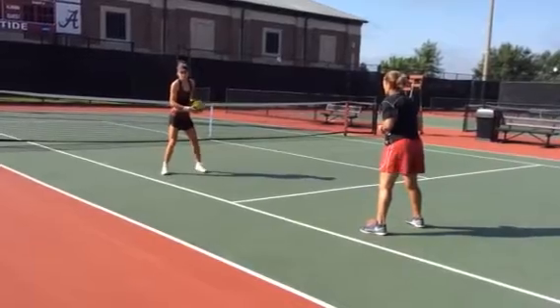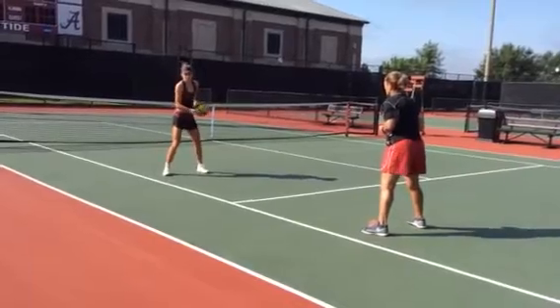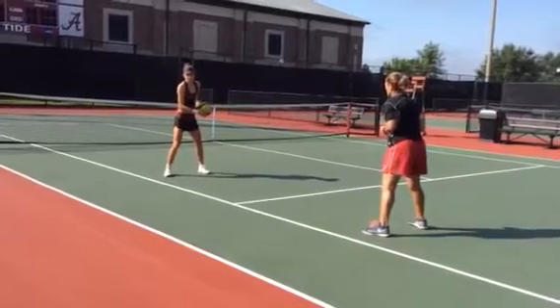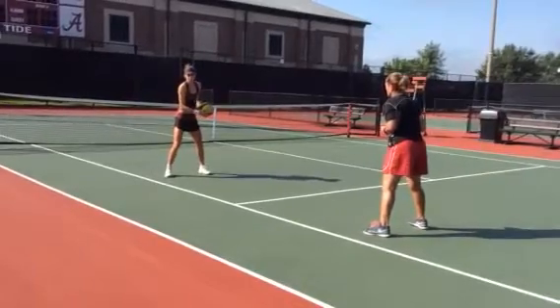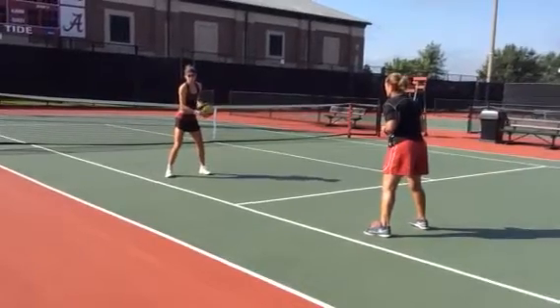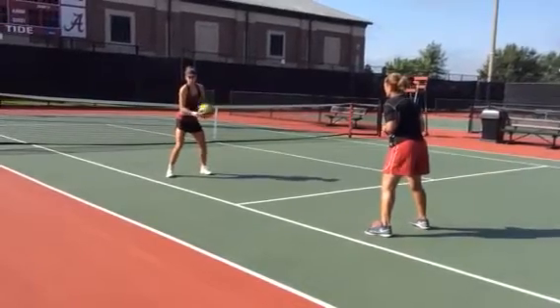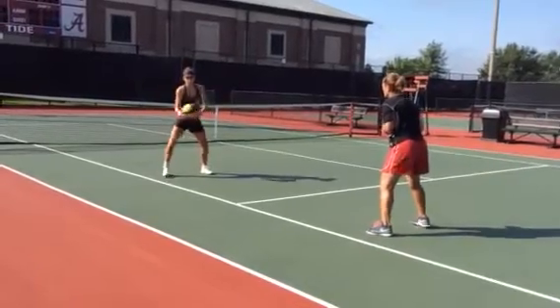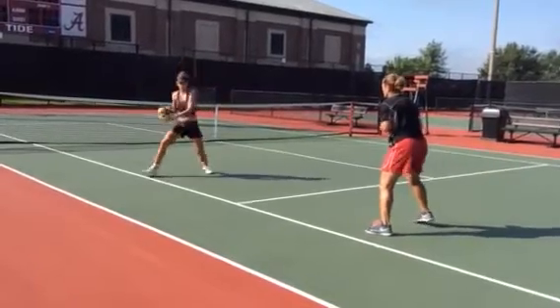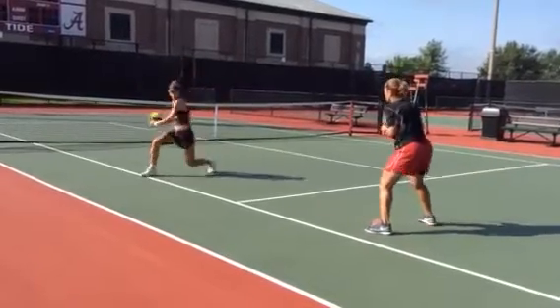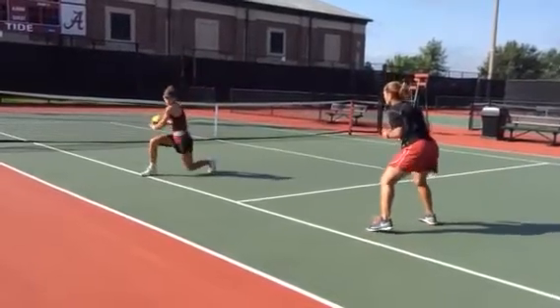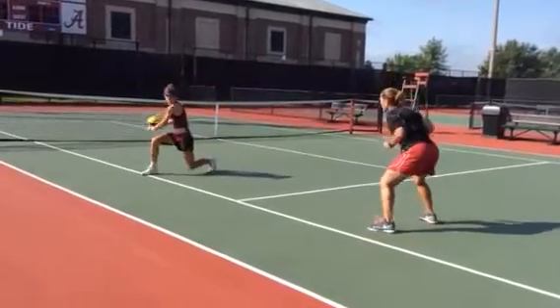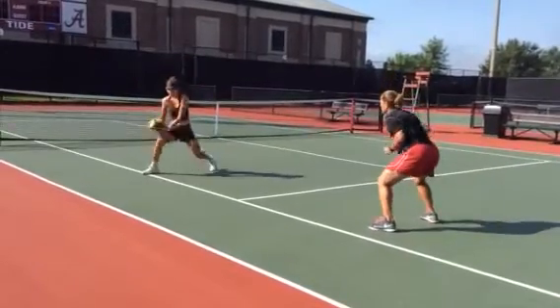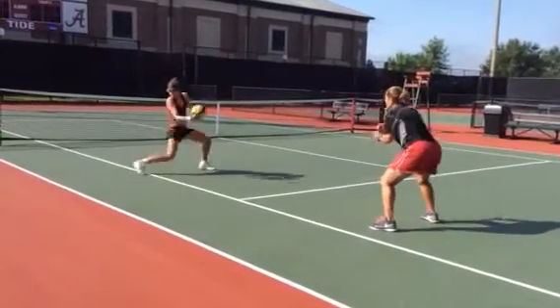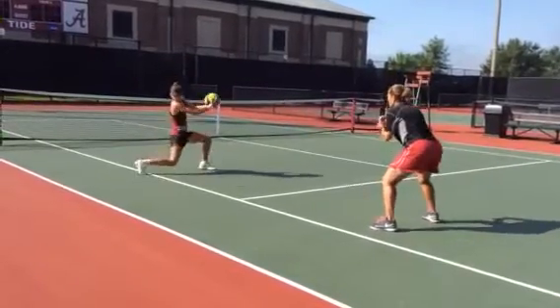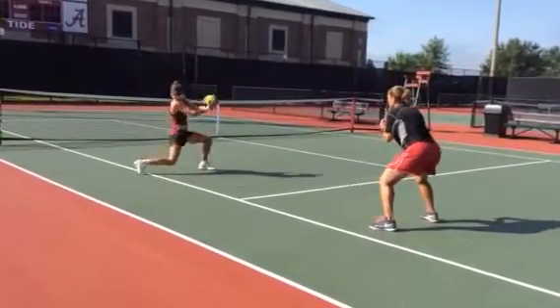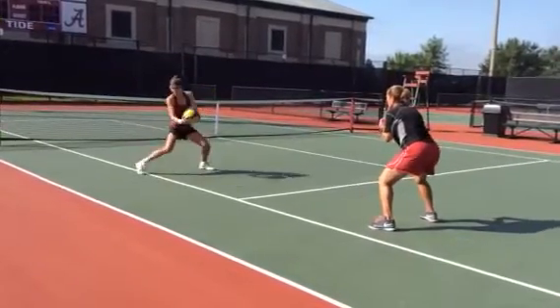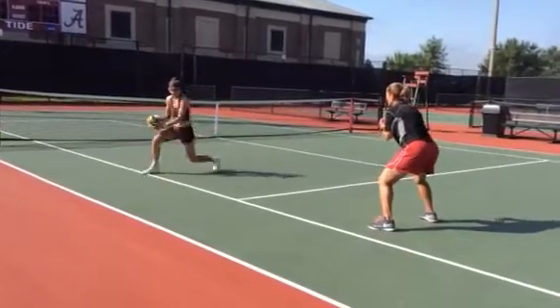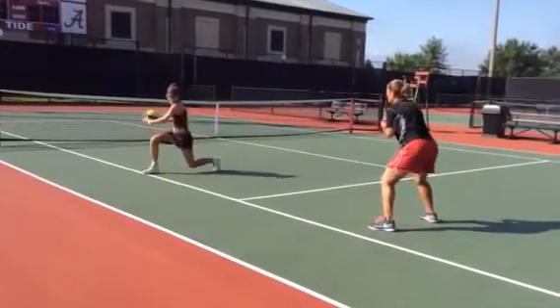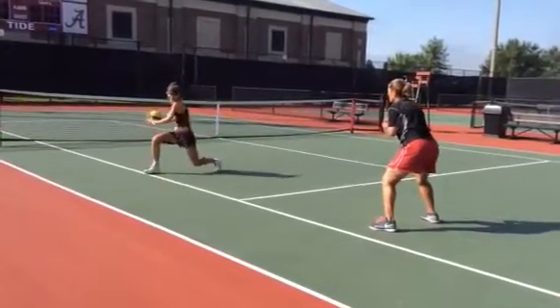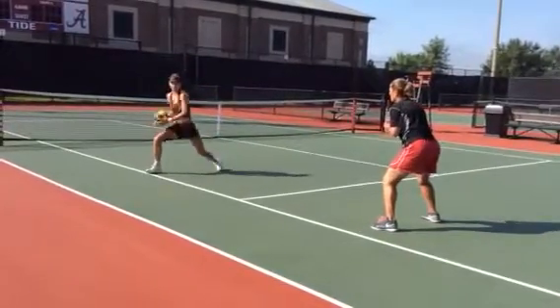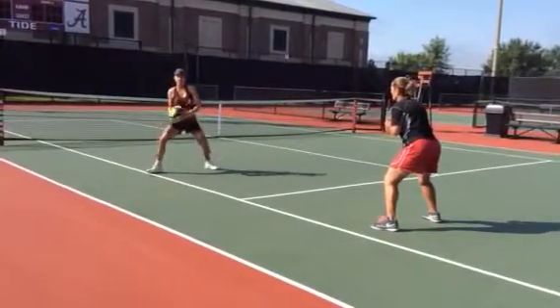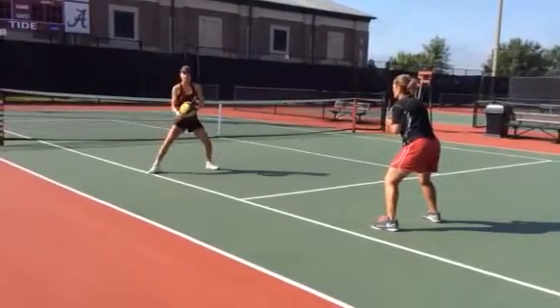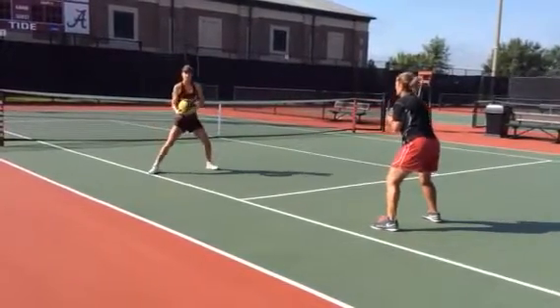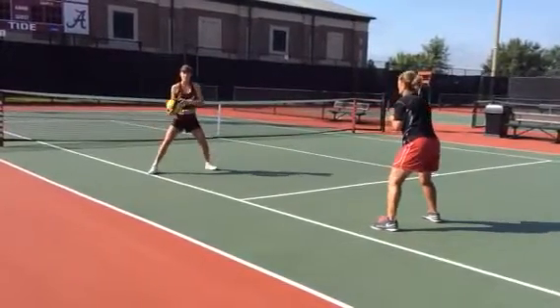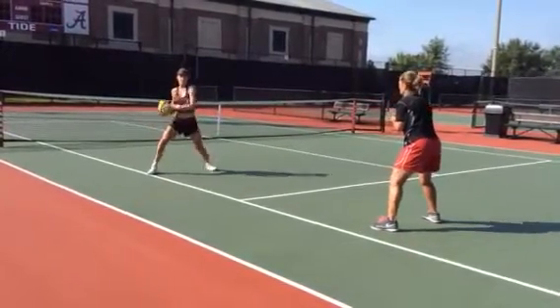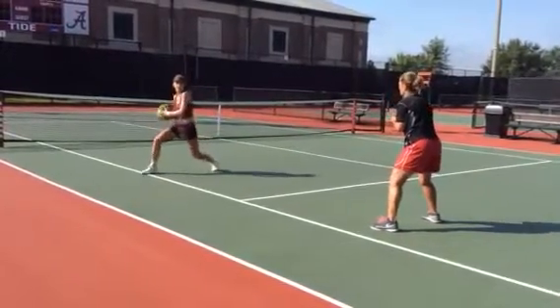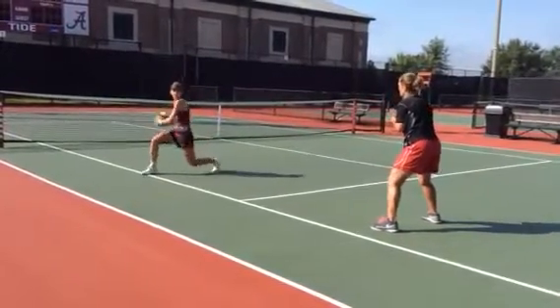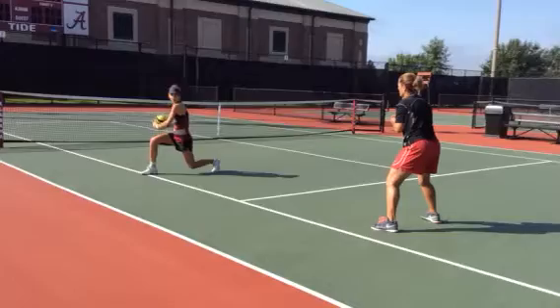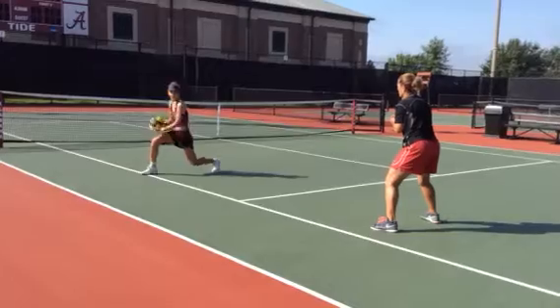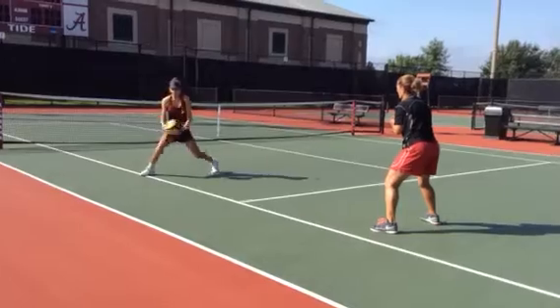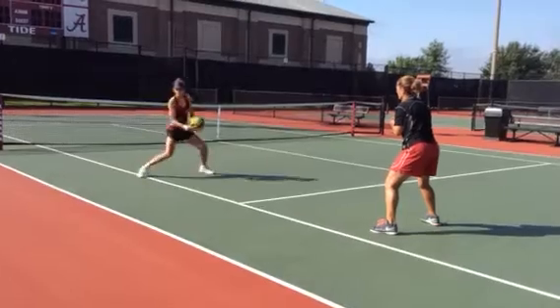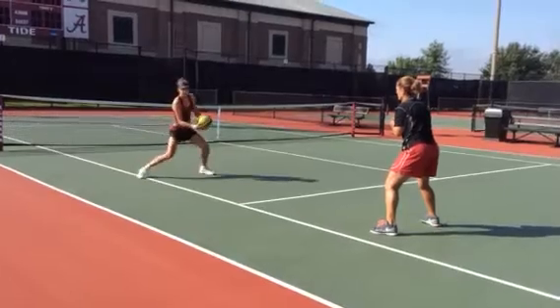When you throw the ball, you're both just throwing it like that — really focusing on the hip turn.